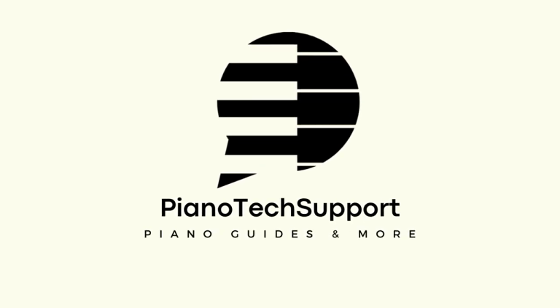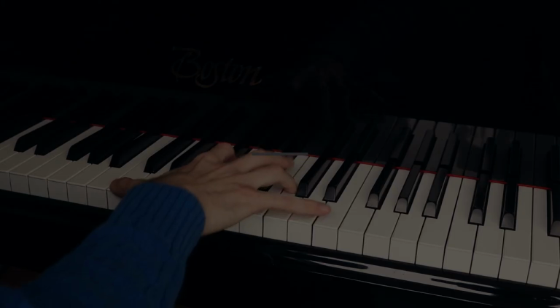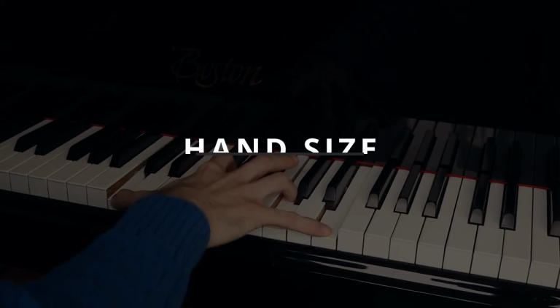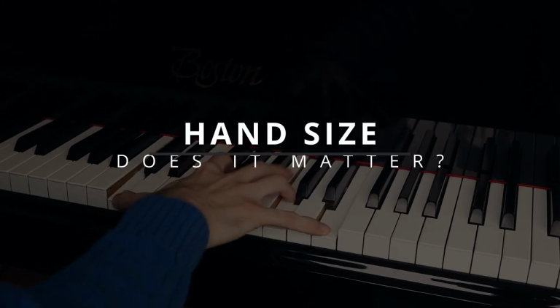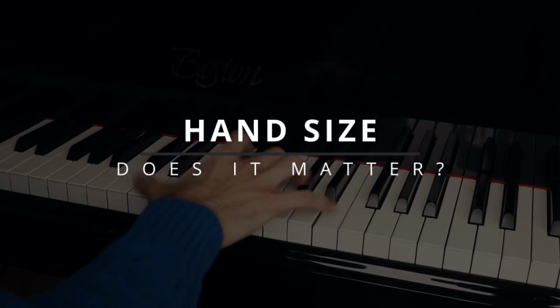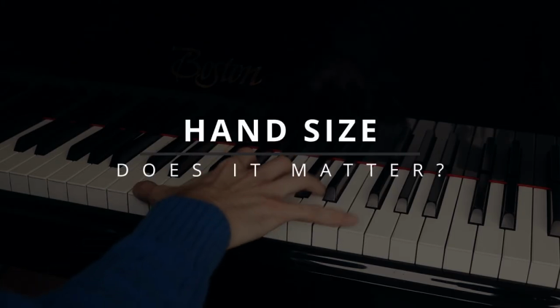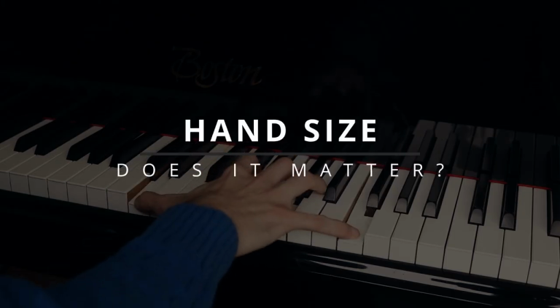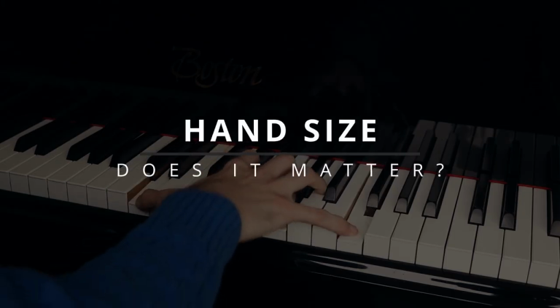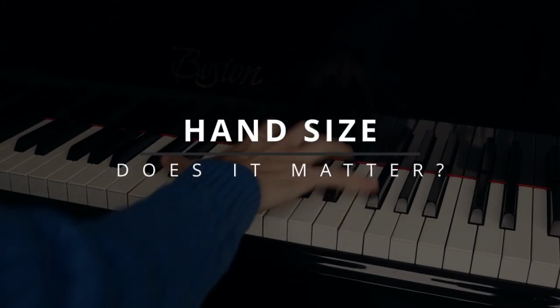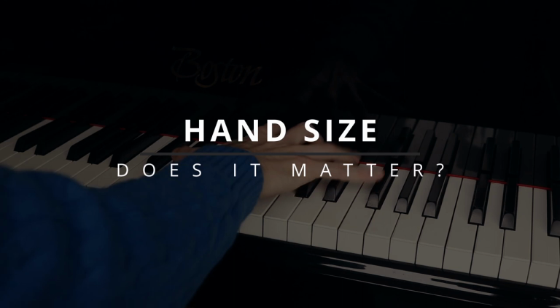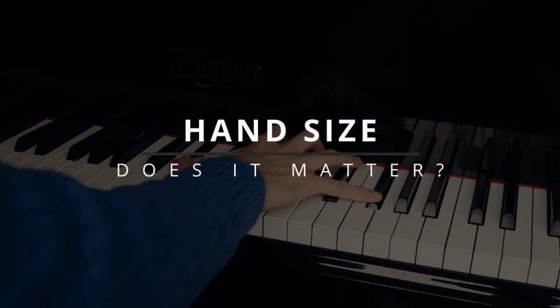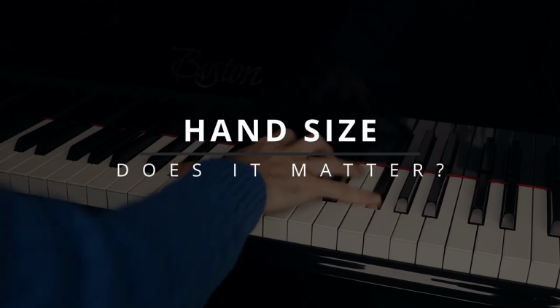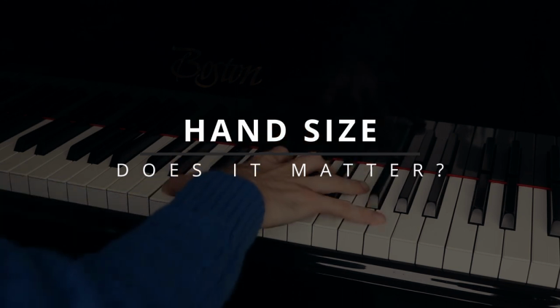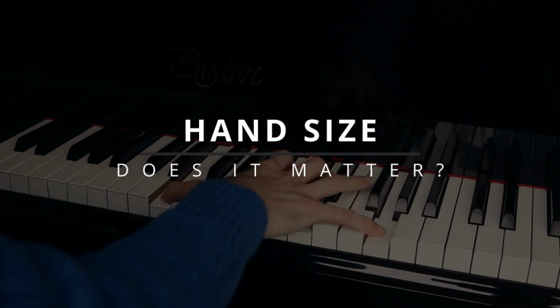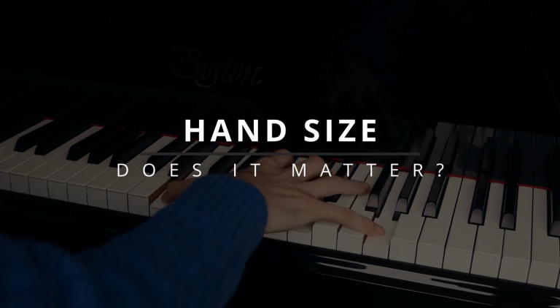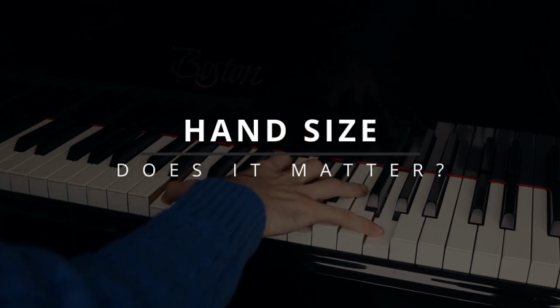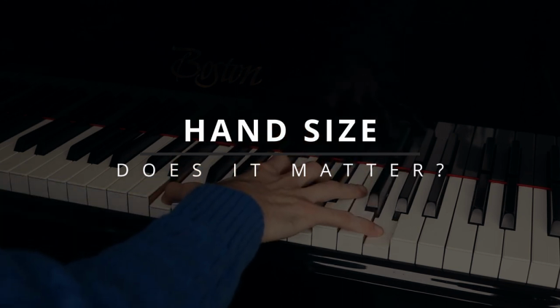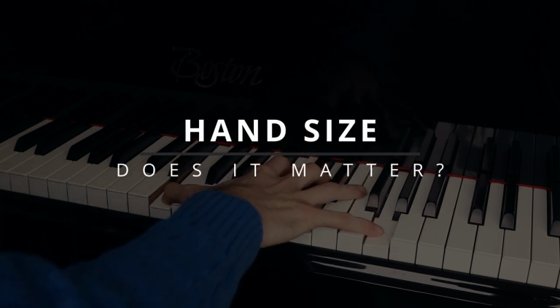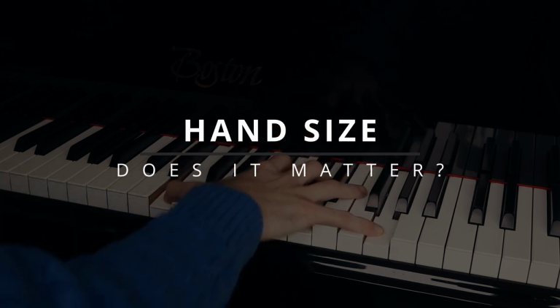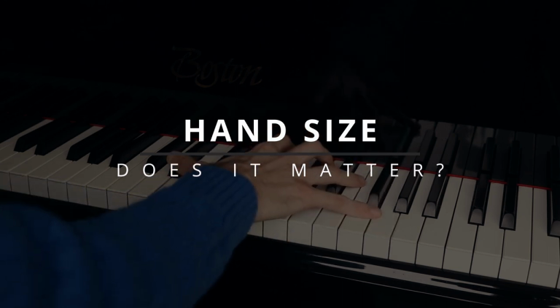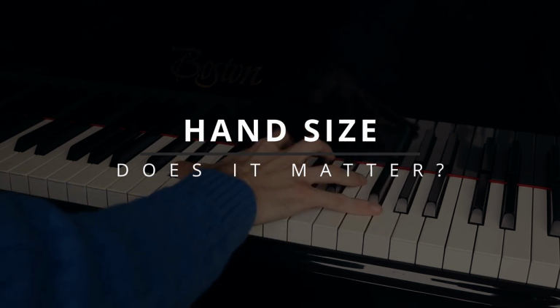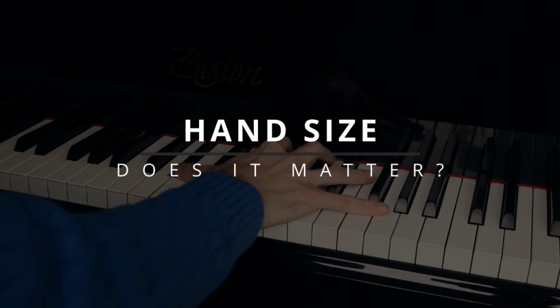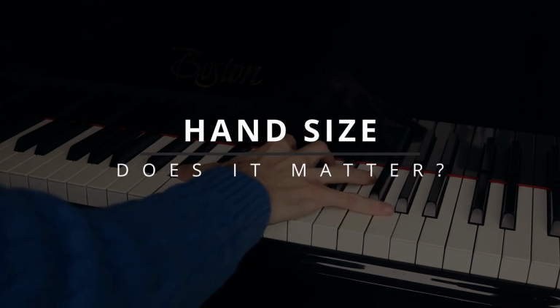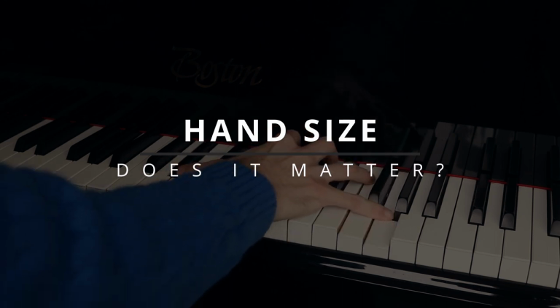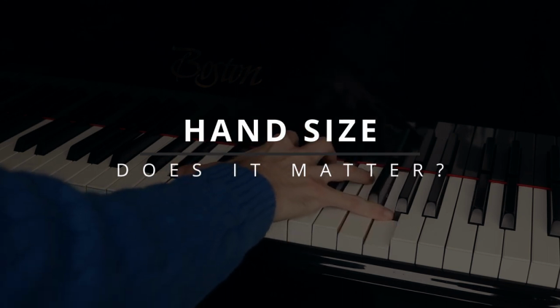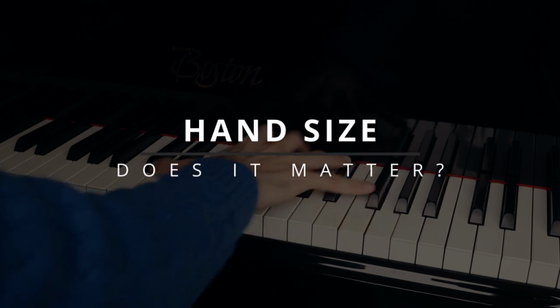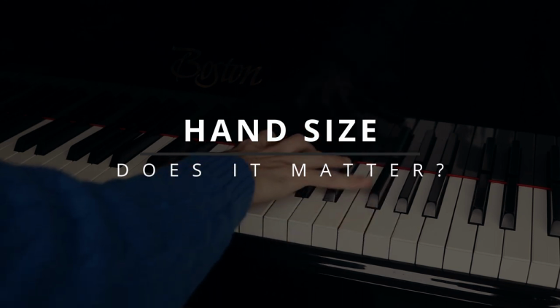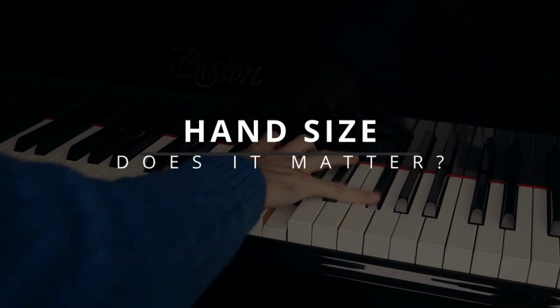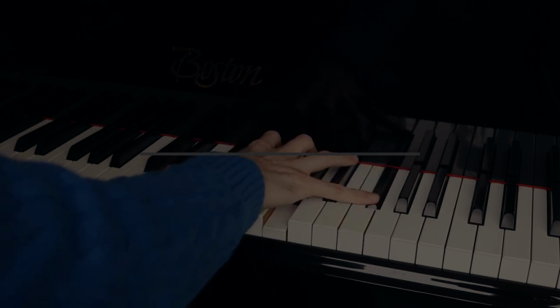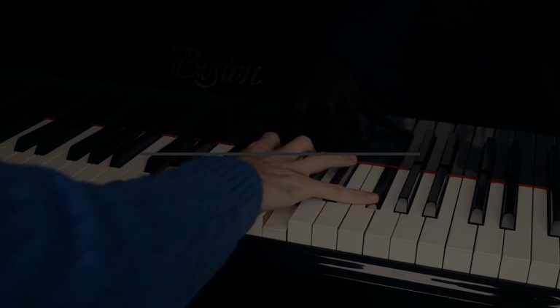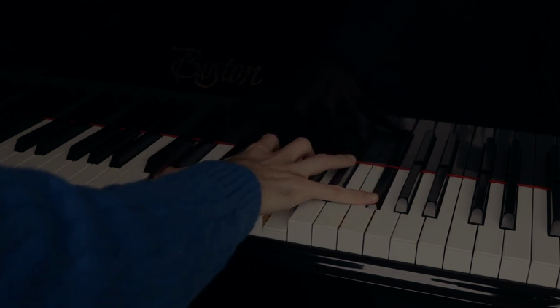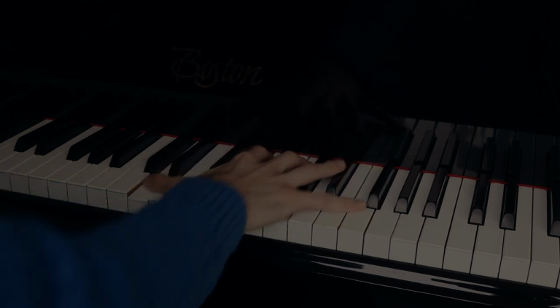Hi everyone! Hand size — it's important, right? Well, only to some extent, I think.